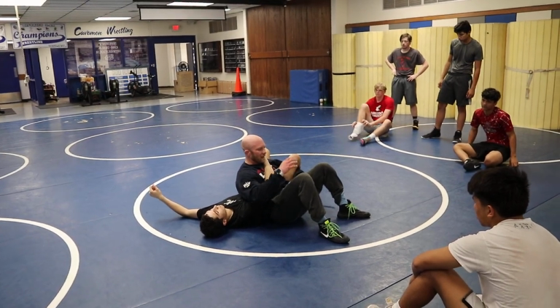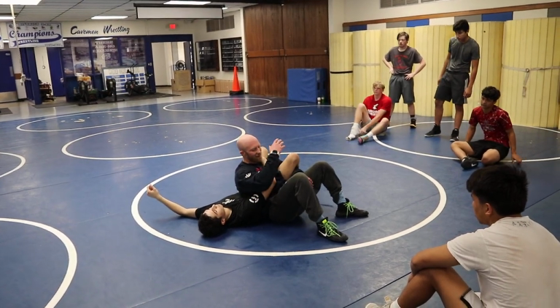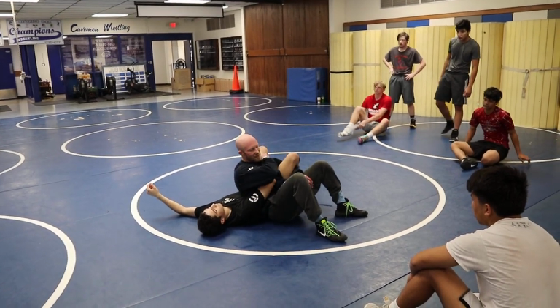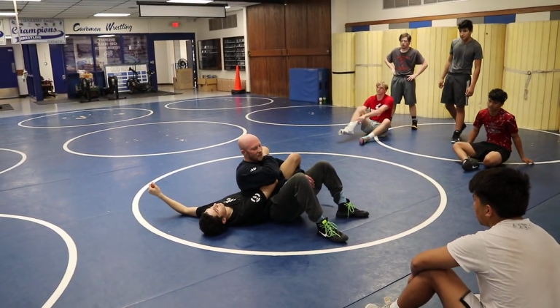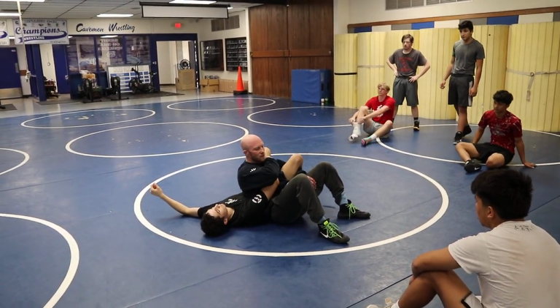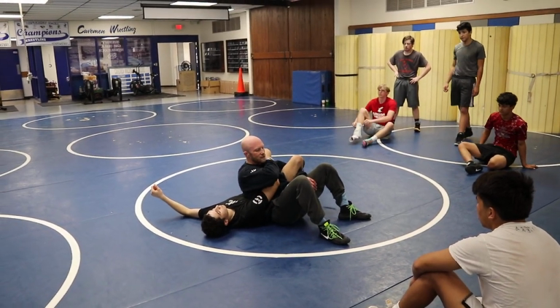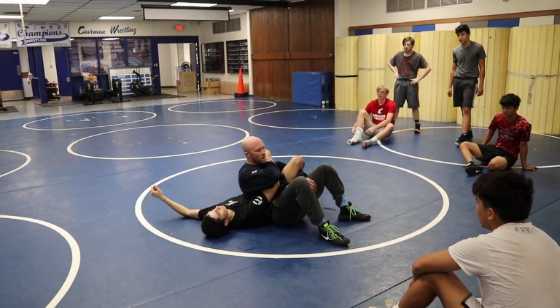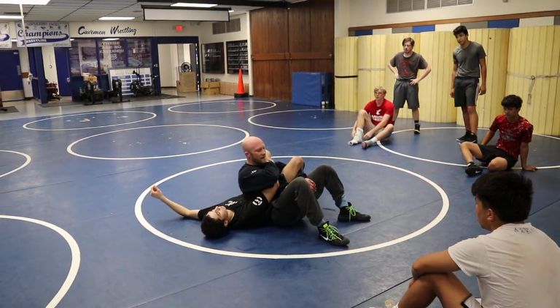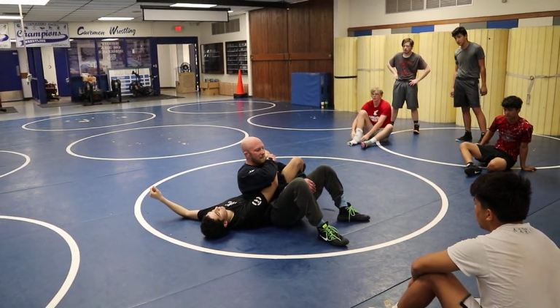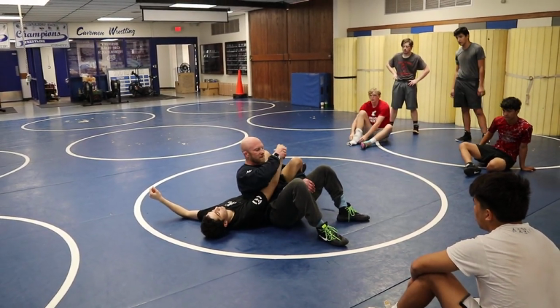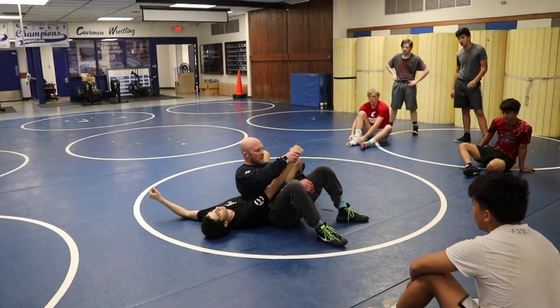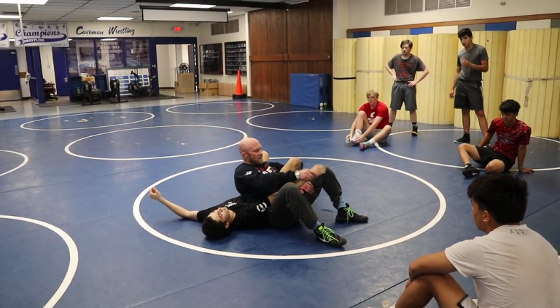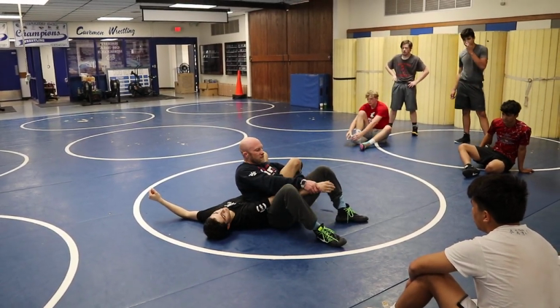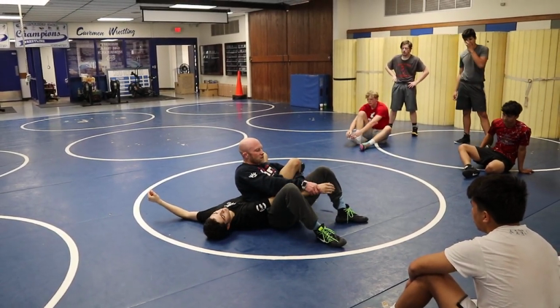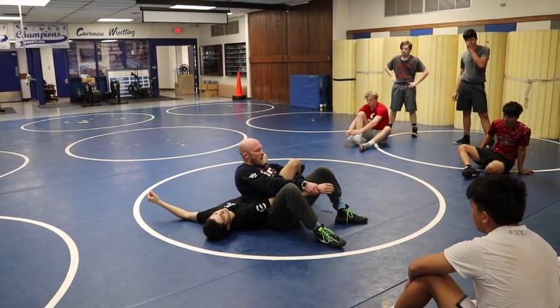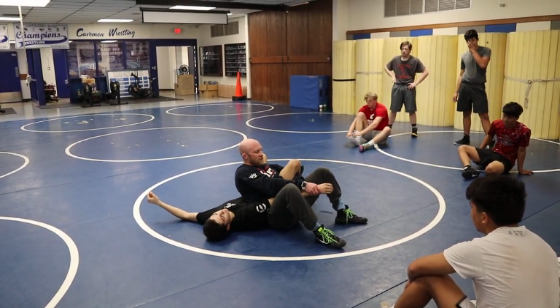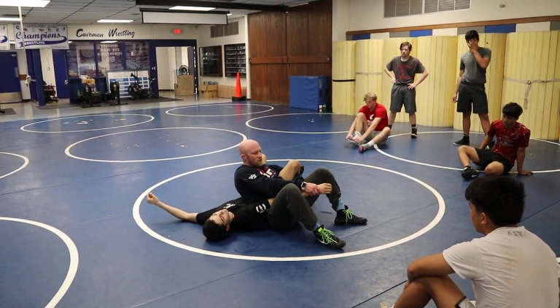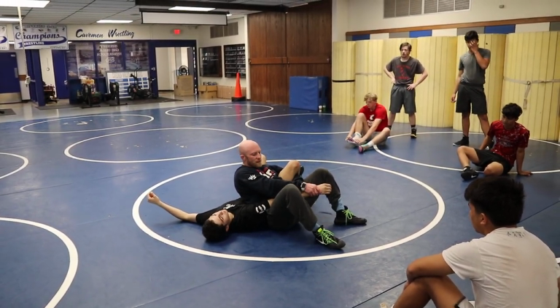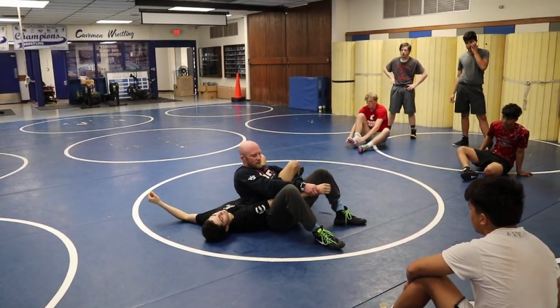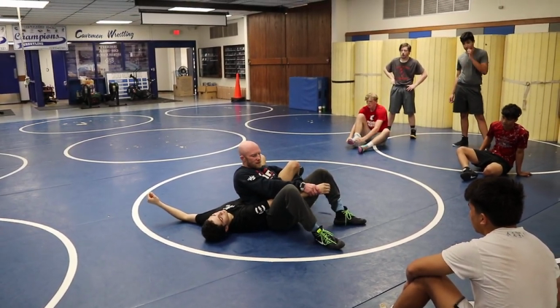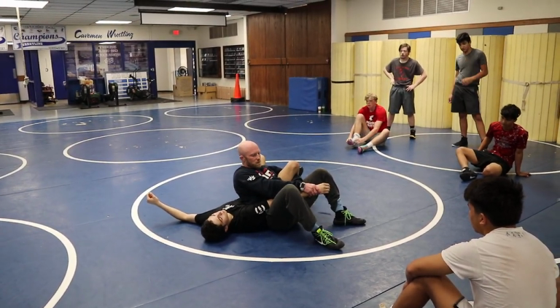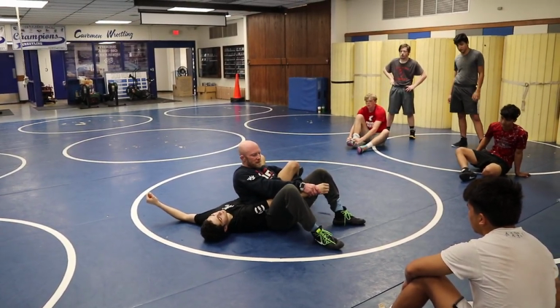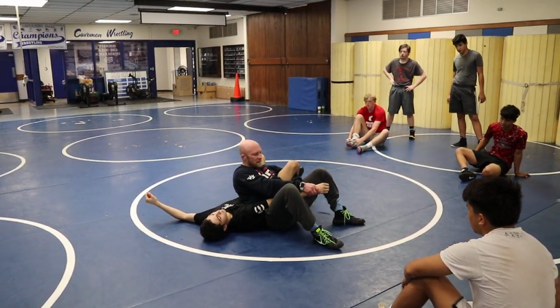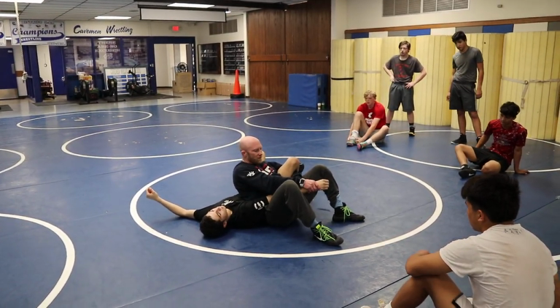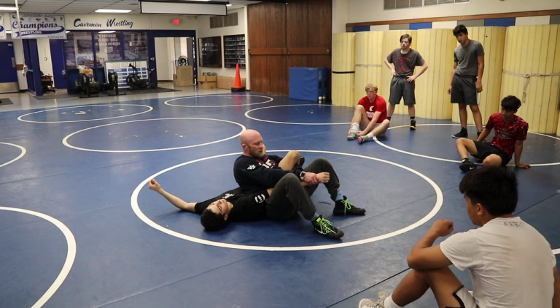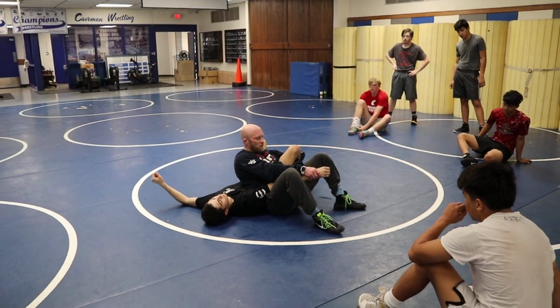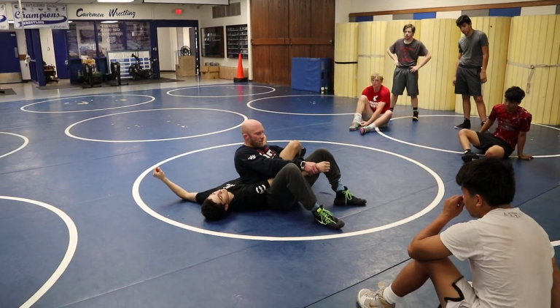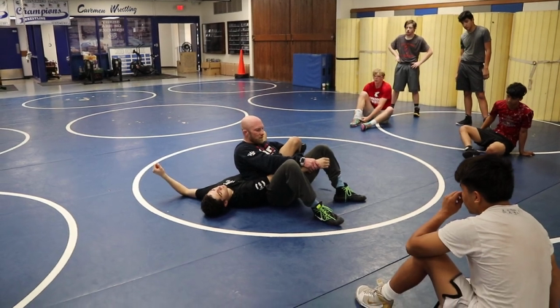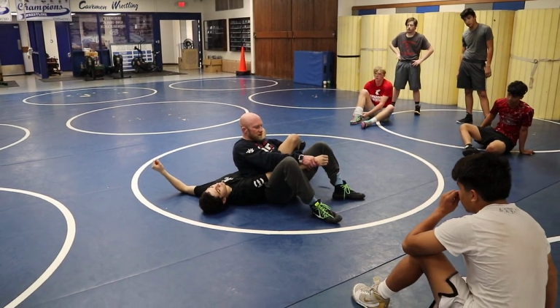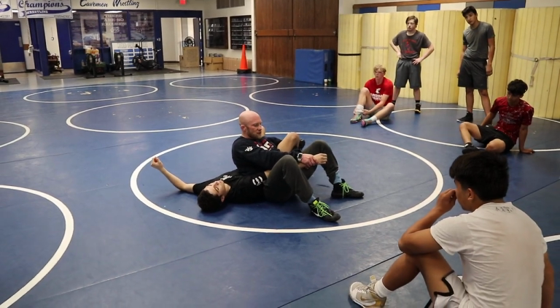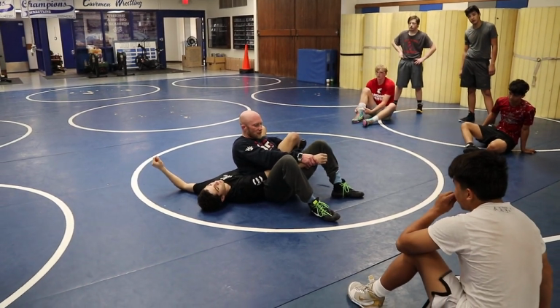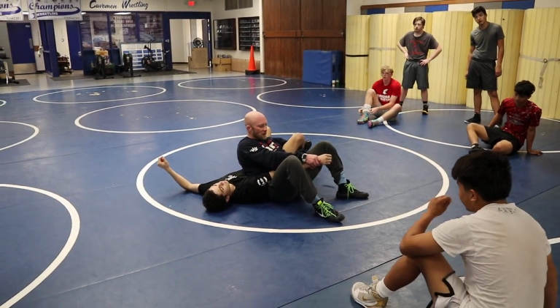And if he does reach up like this, just crotch his wrist. He's basically giving you perfect position here.